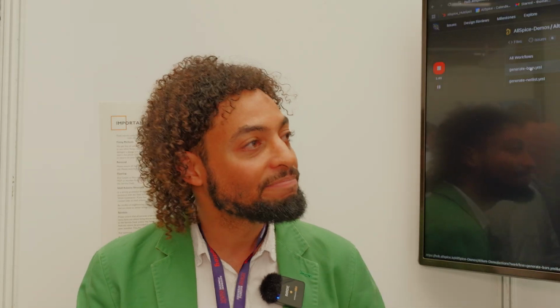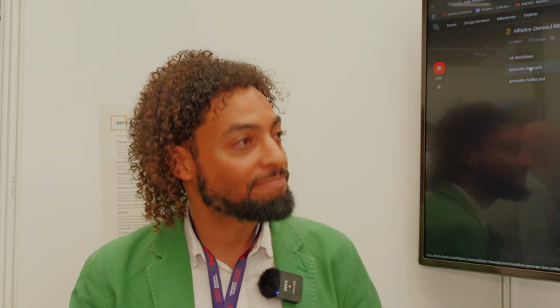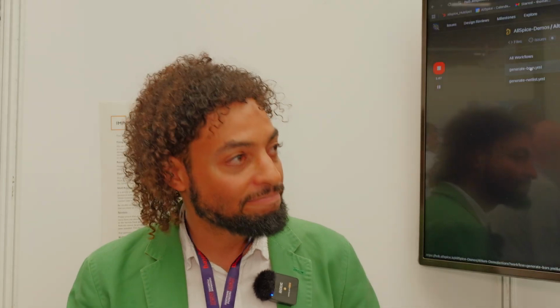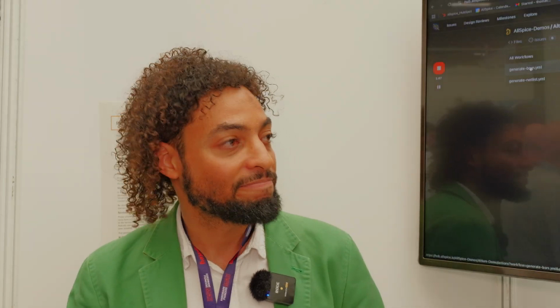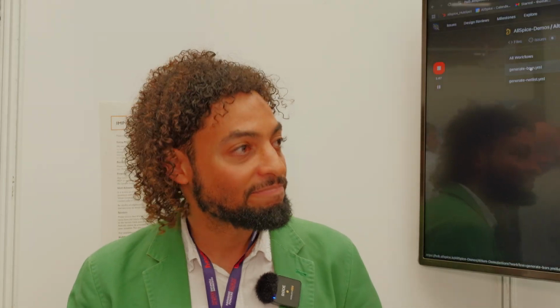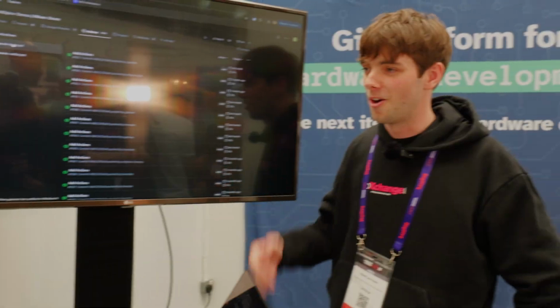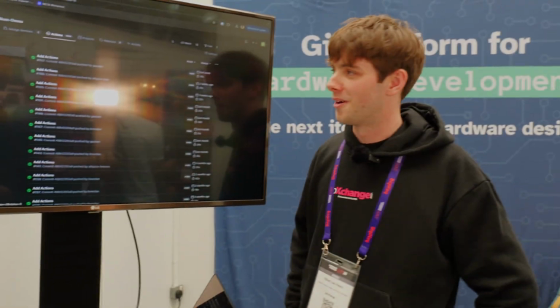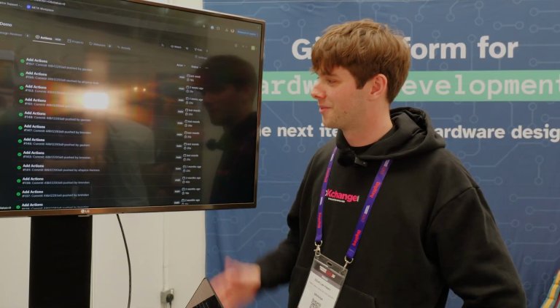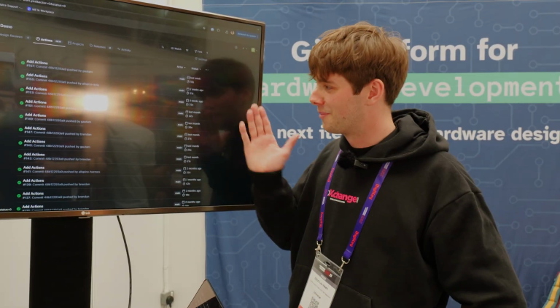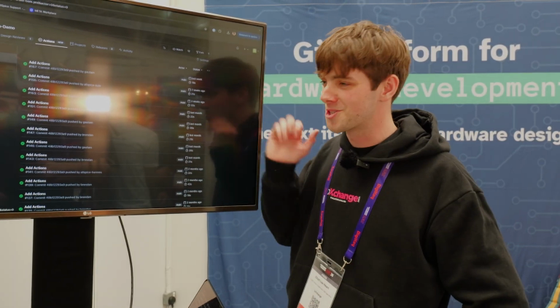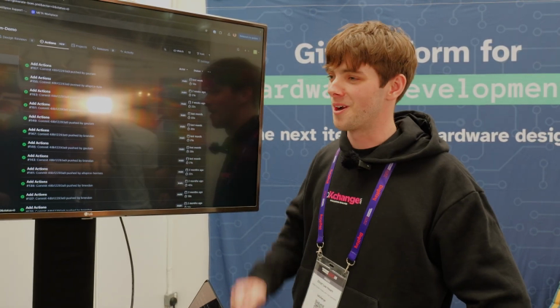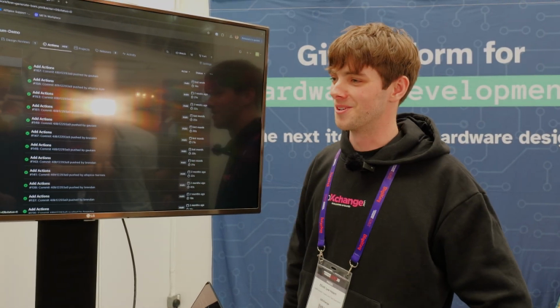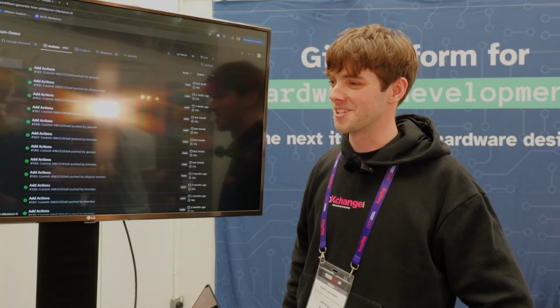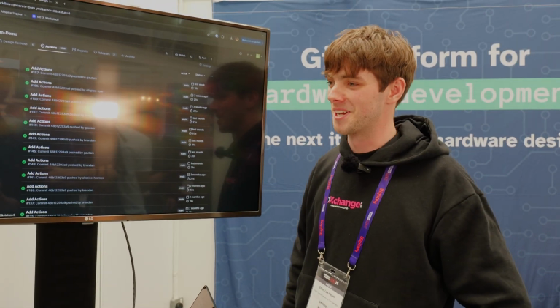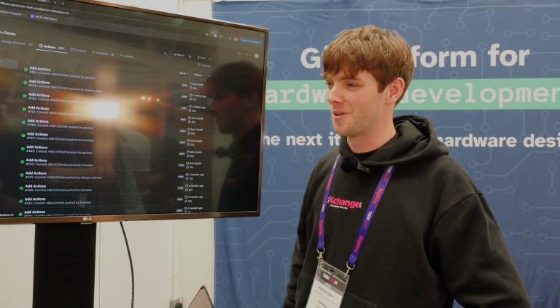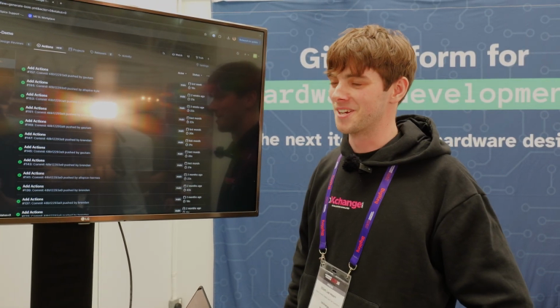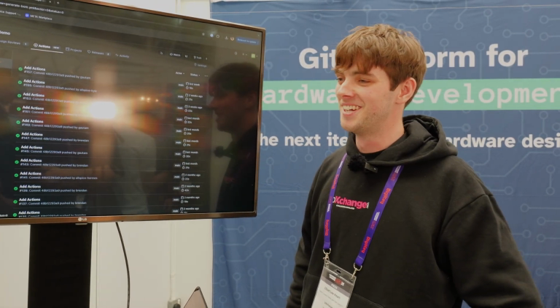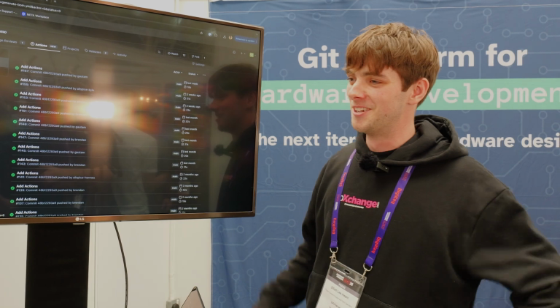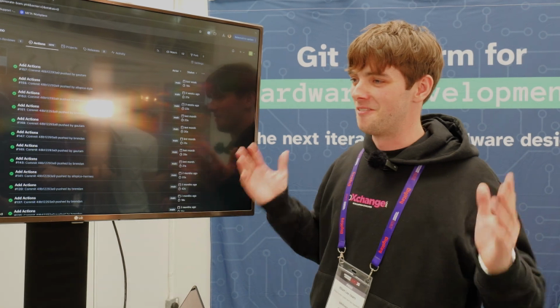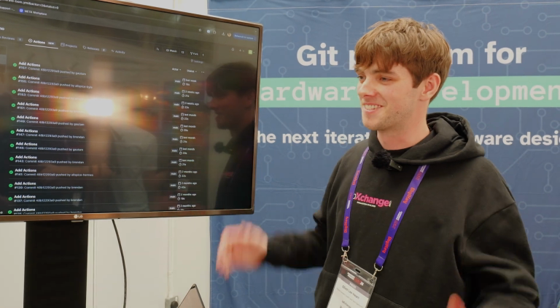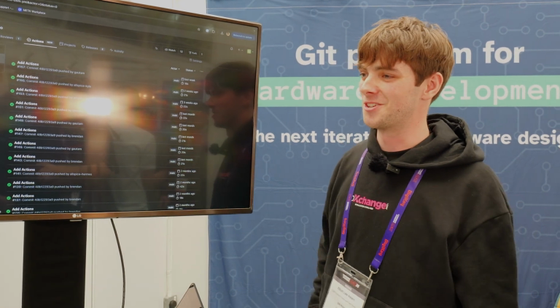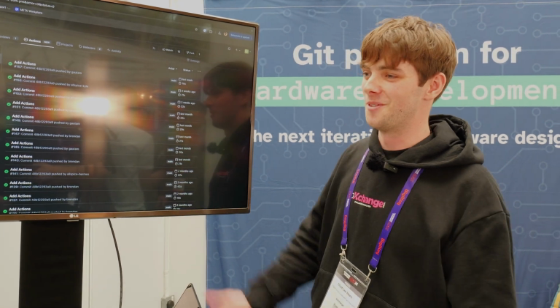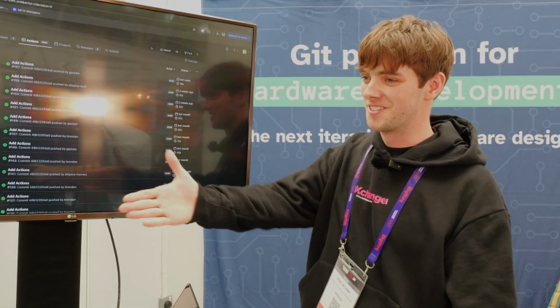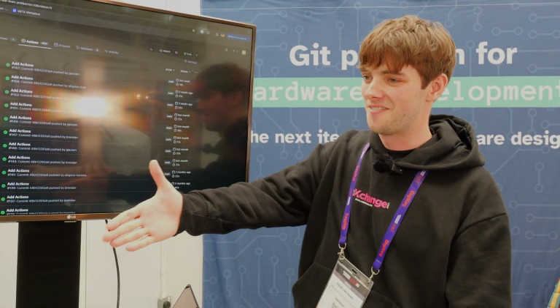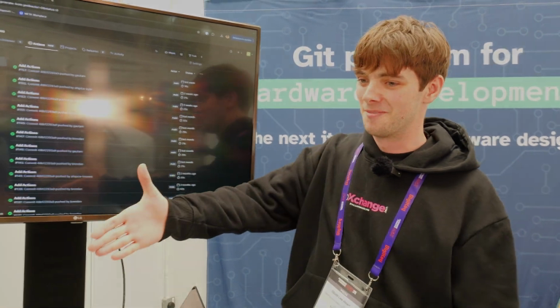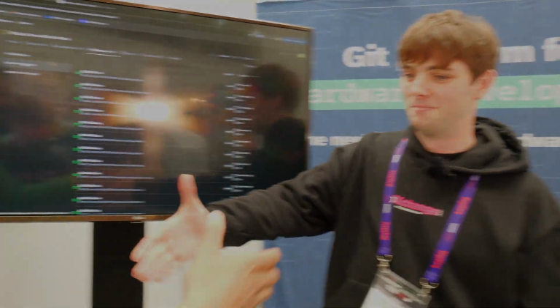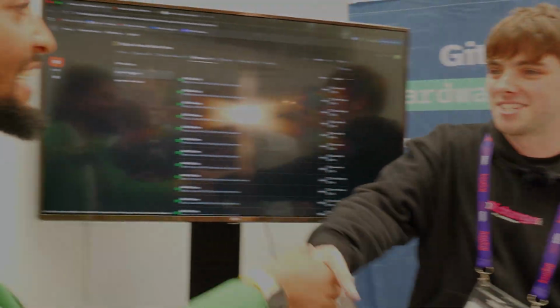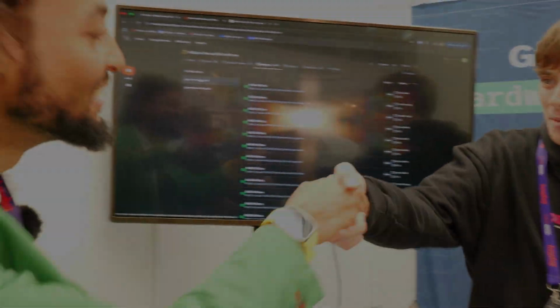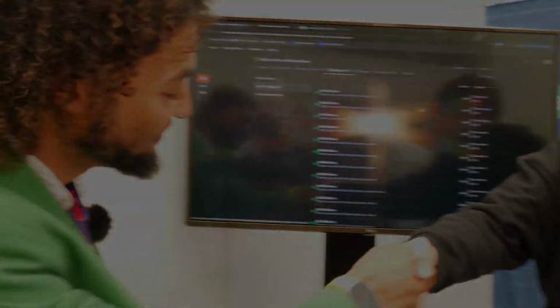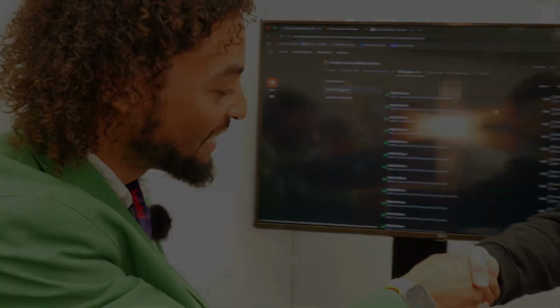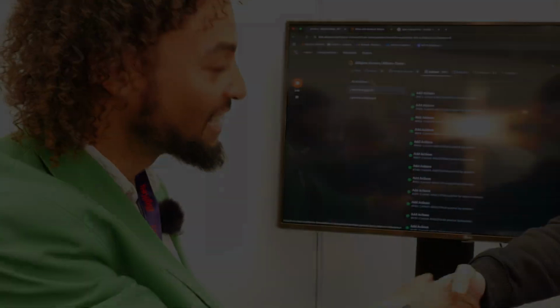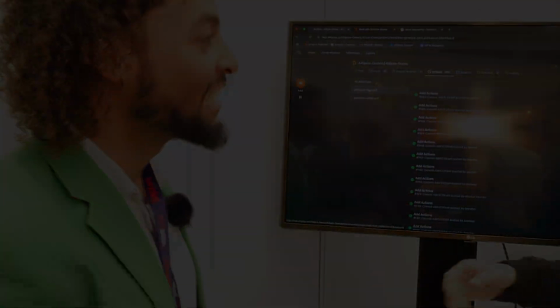Beautiful. I'm going to go home and make sure I use this on the next project. Thomas, thank you so much for your time — massively appreciate it. Thanks a lot.